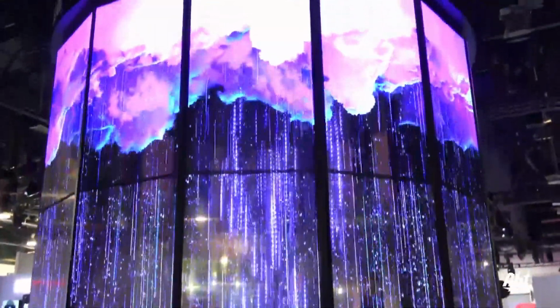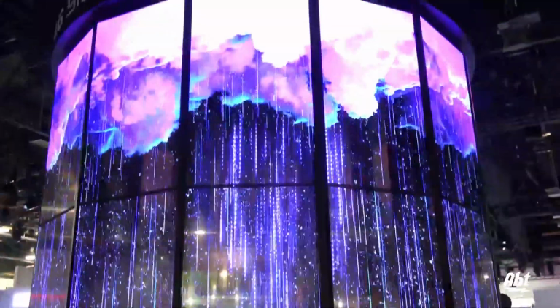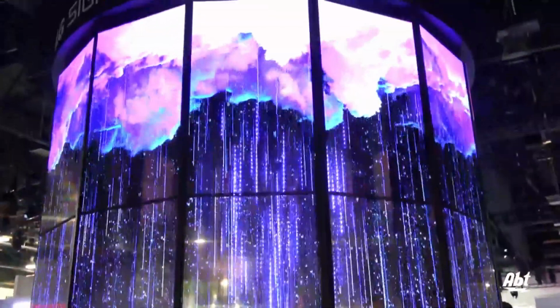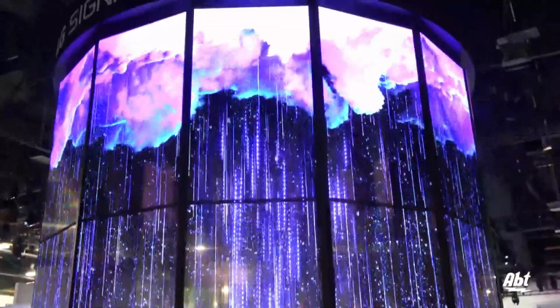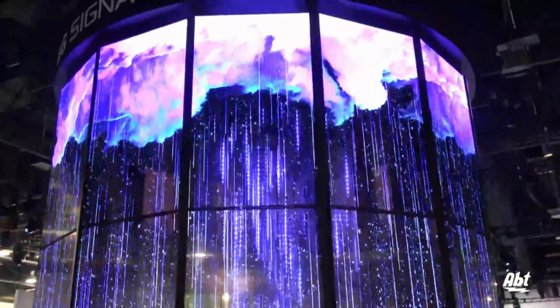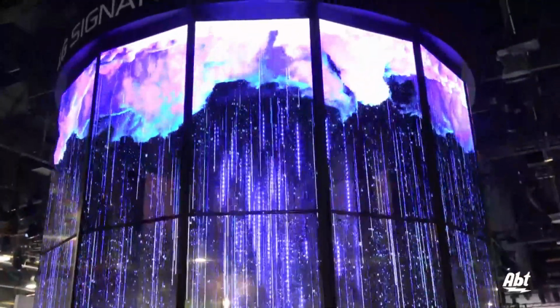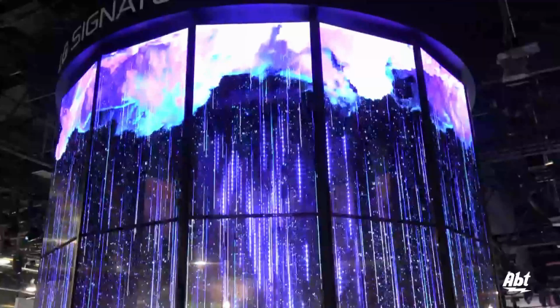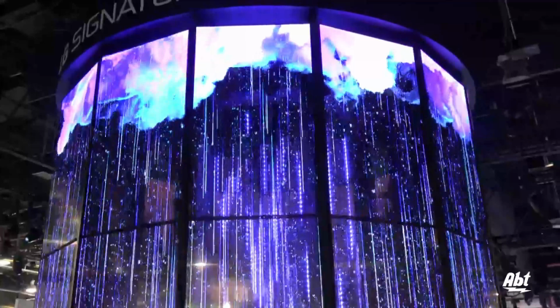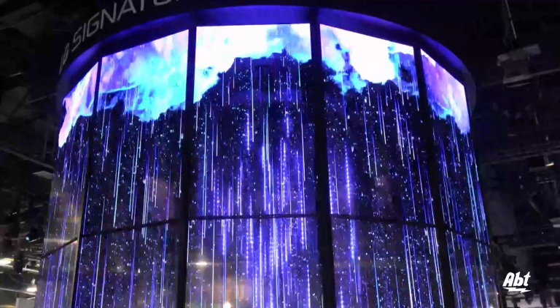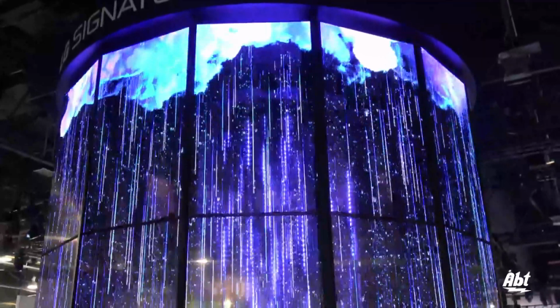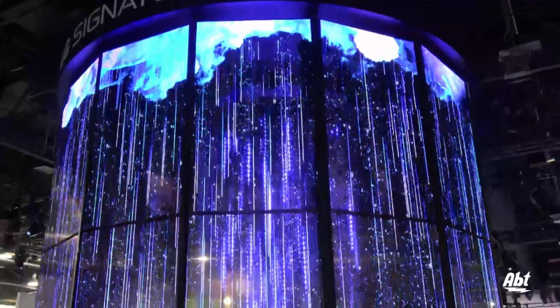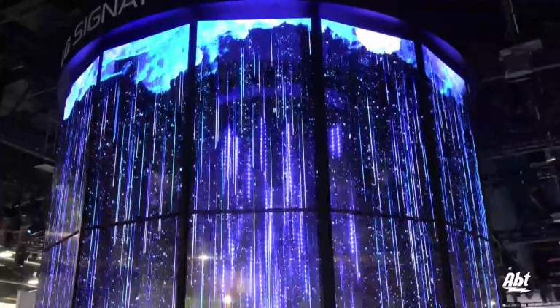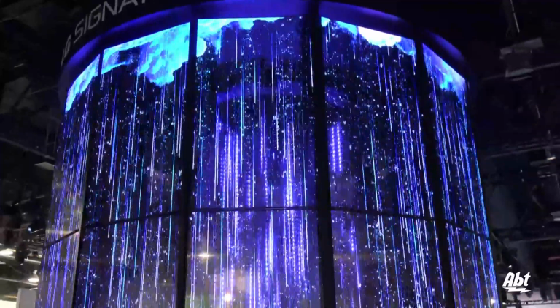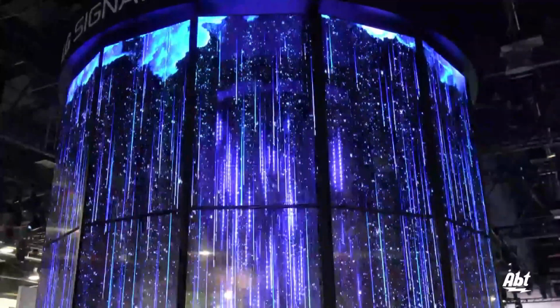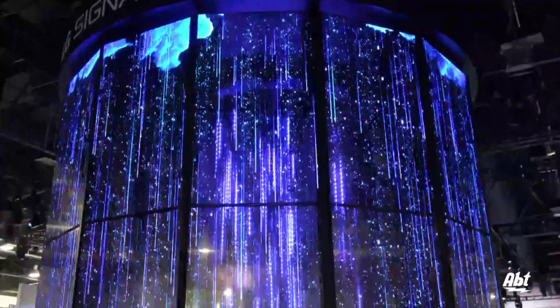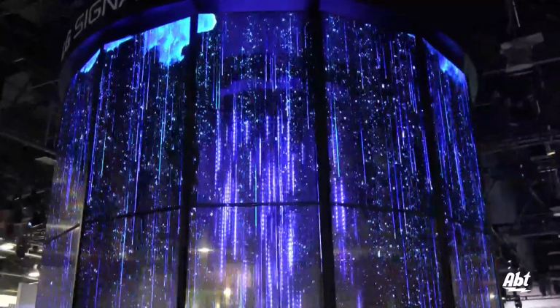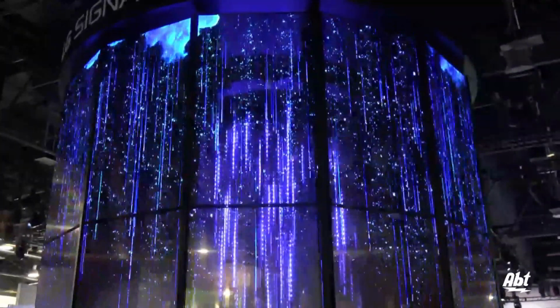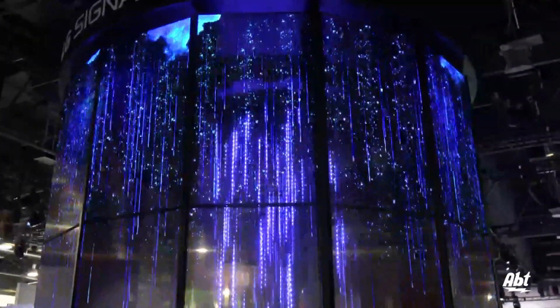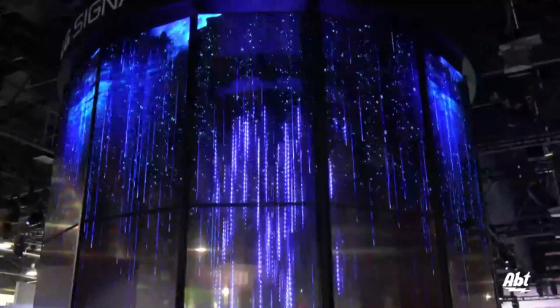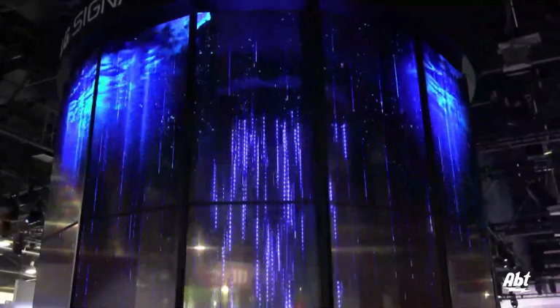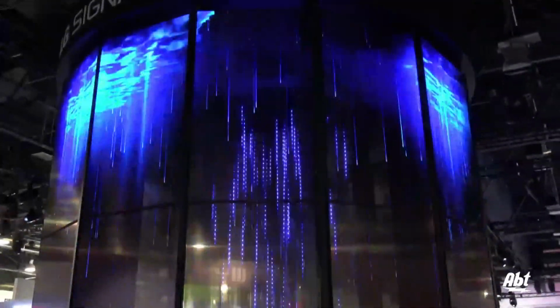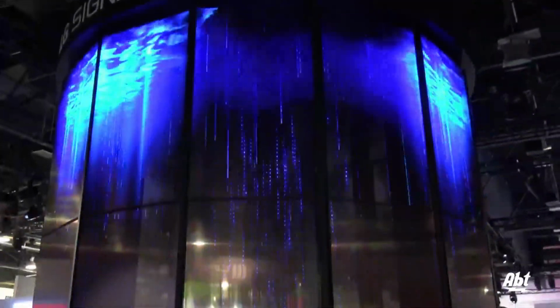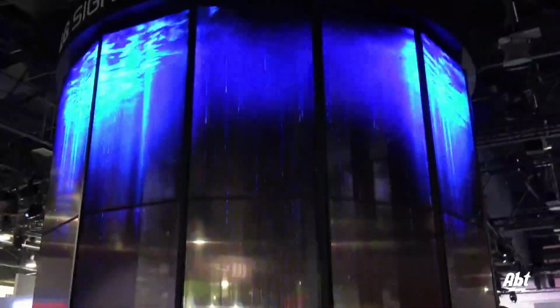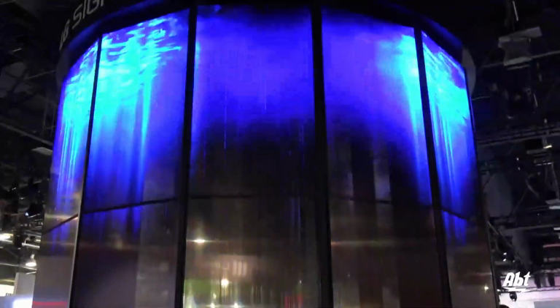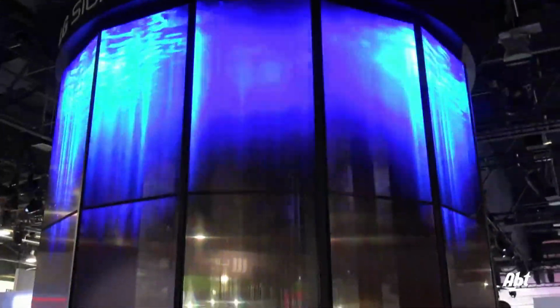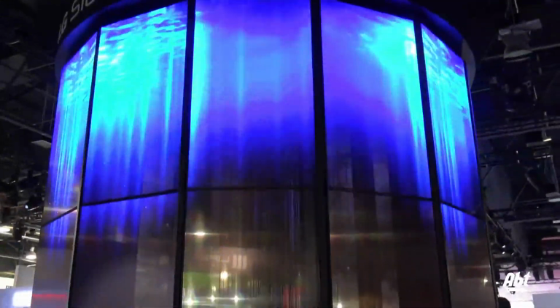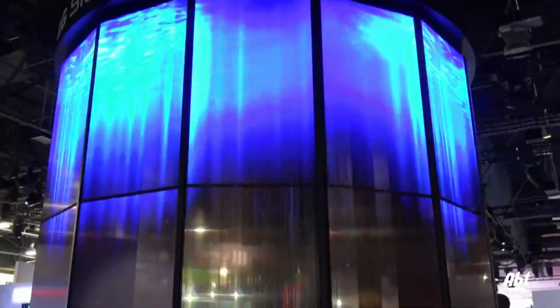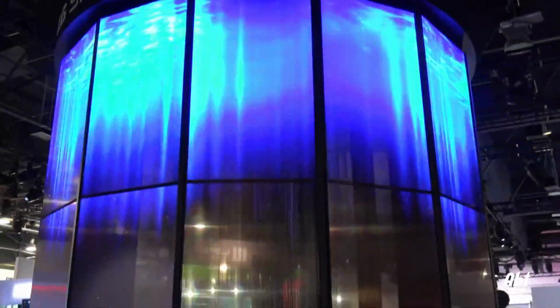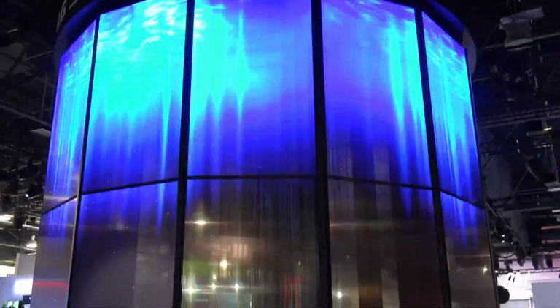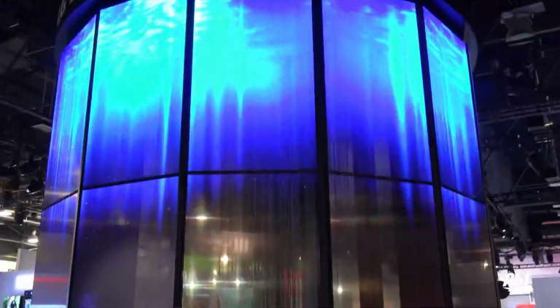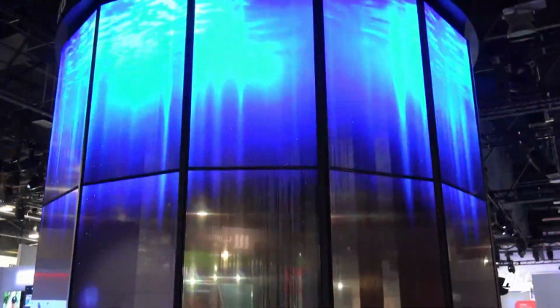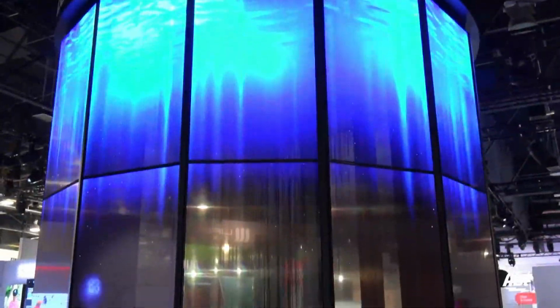LG, always impressive at CES. This year is no different — we're seeing some great stuff. Stay tuned because we've got a lot more coming up.